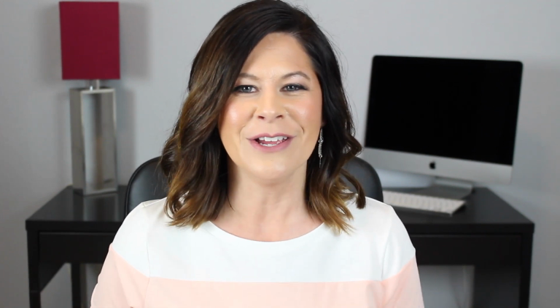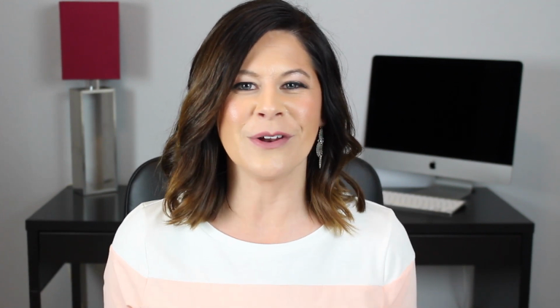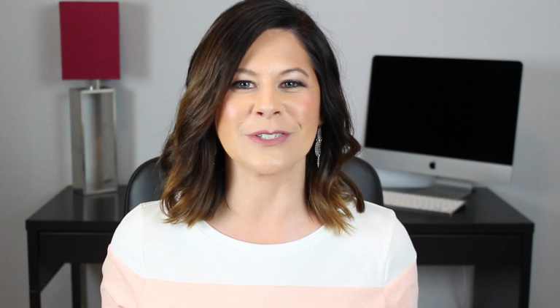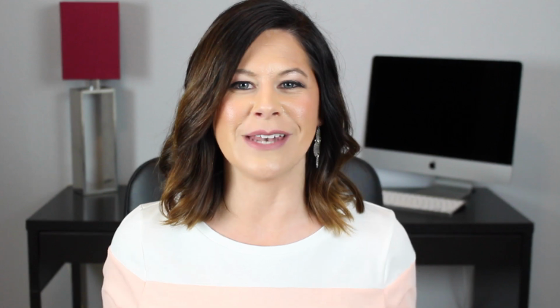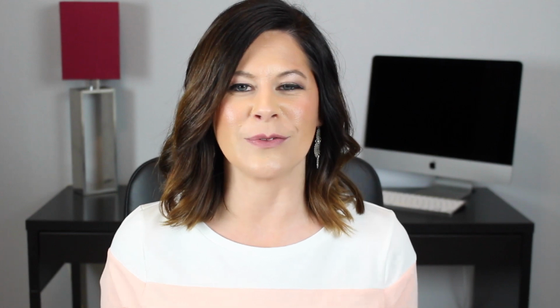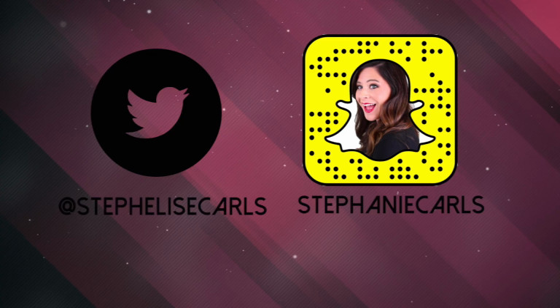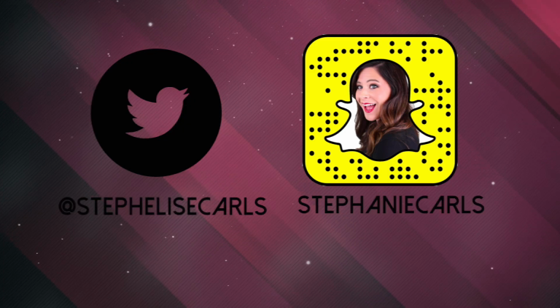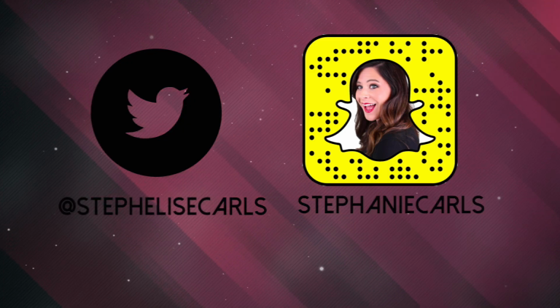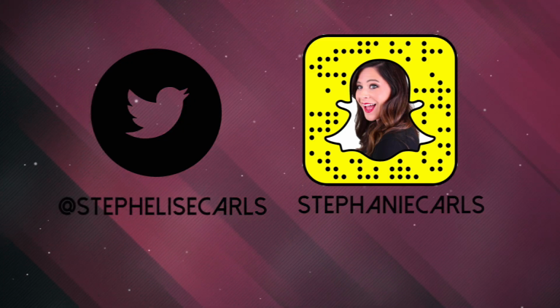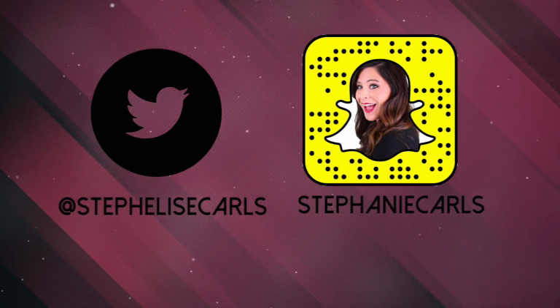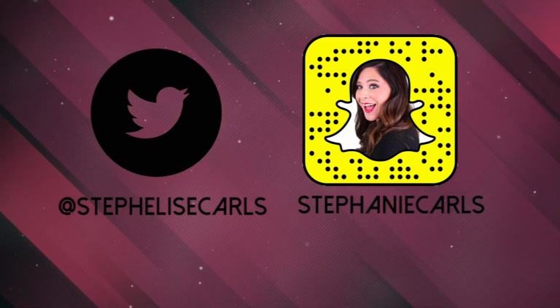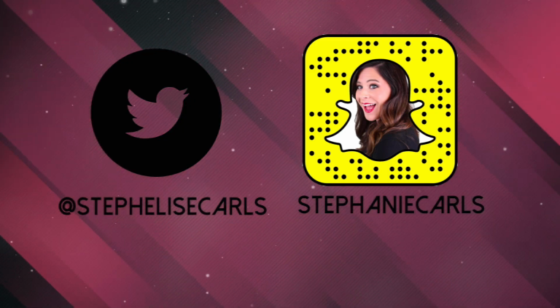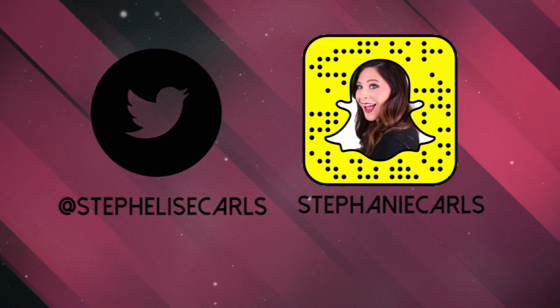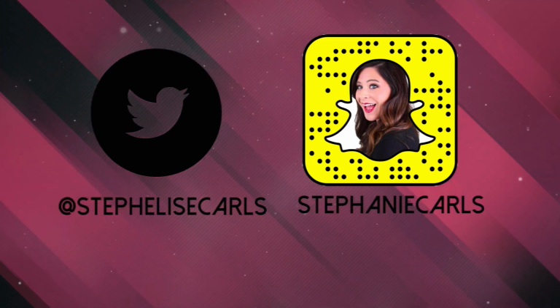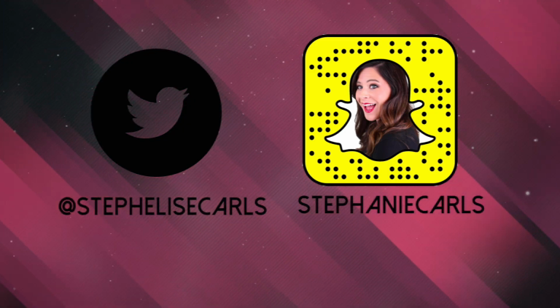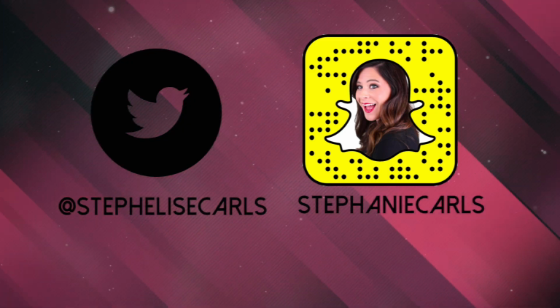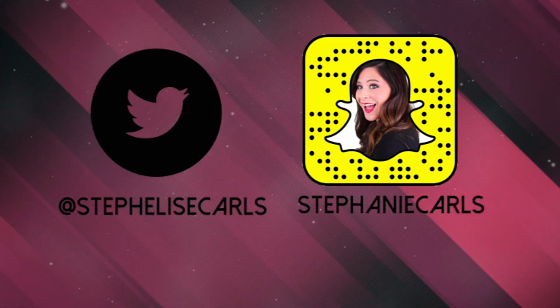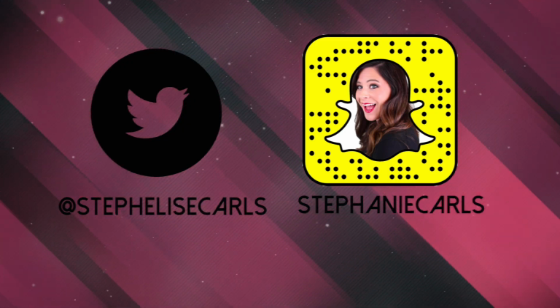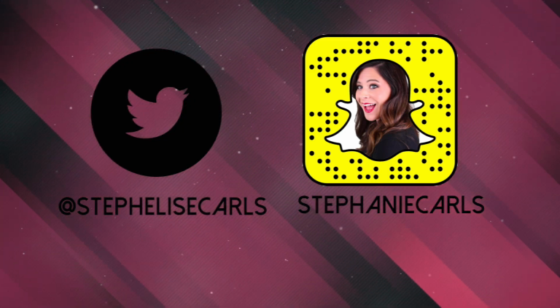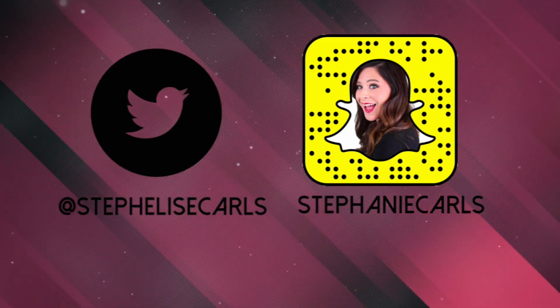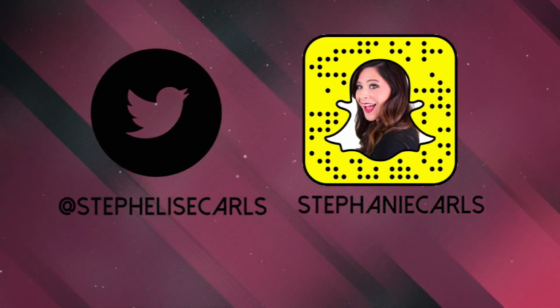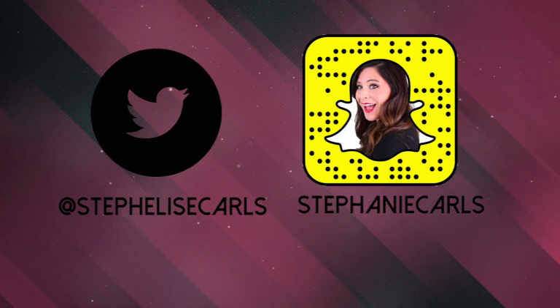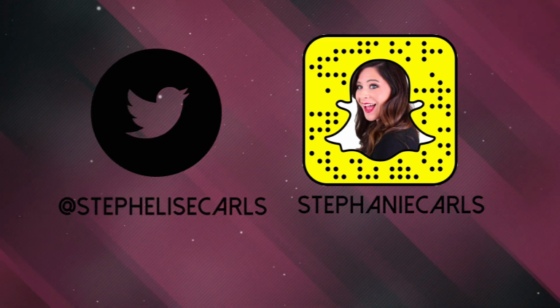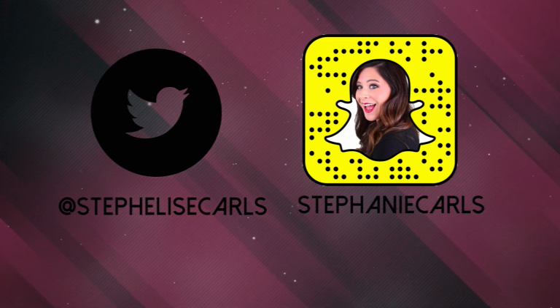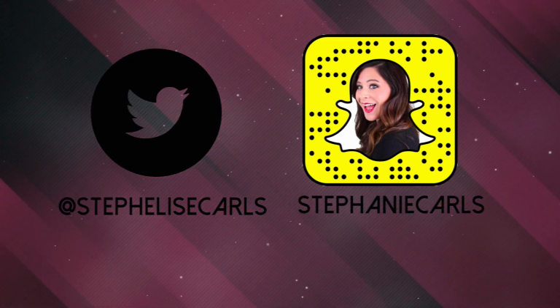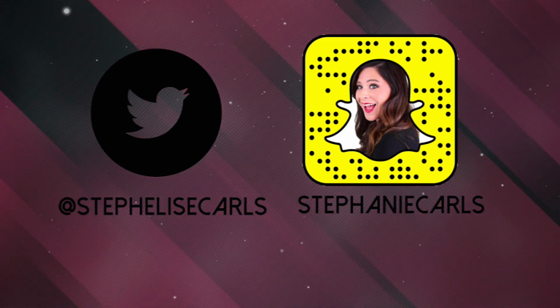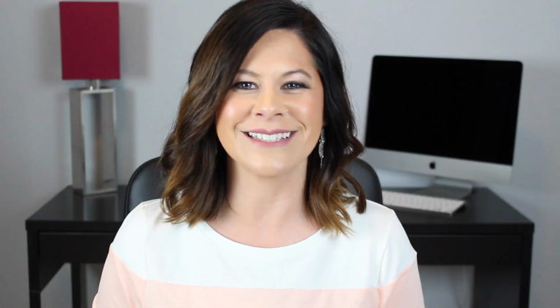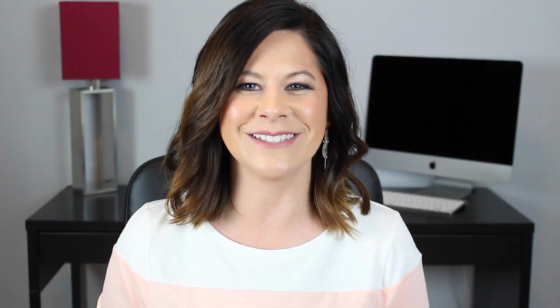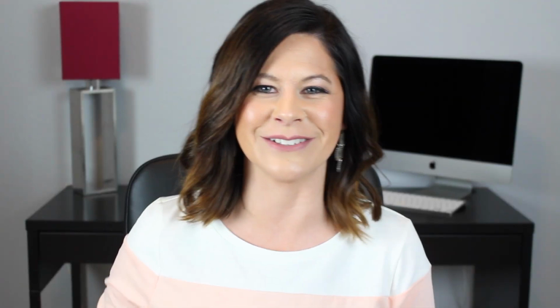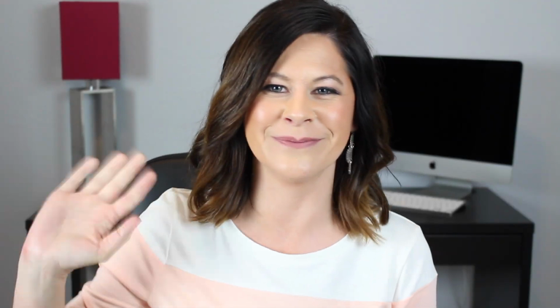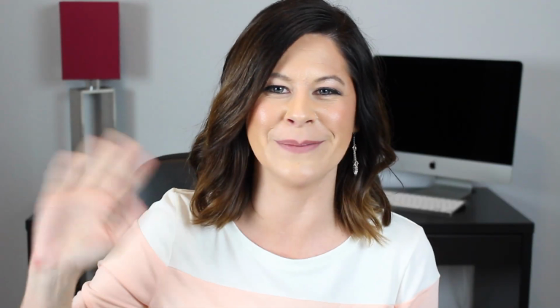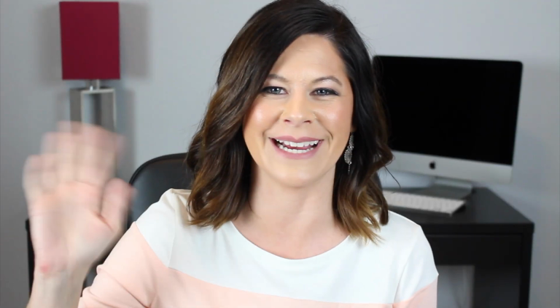You can also connect with me on Twitter at Stephelyse Carls, as well as Snapchat at Stephanie Carls. I'll see you soon. Bye-bye.